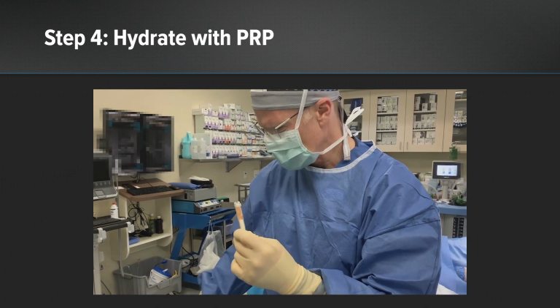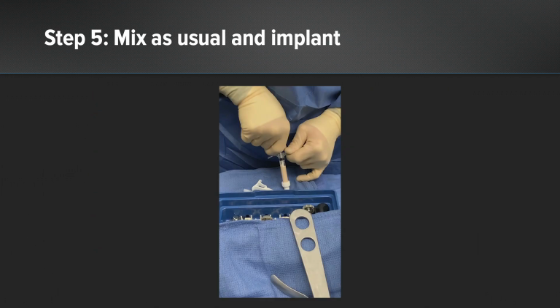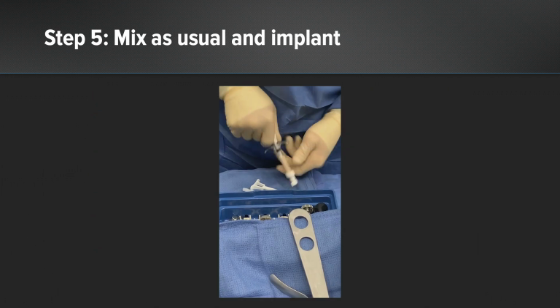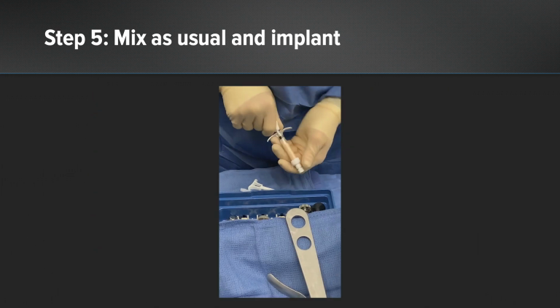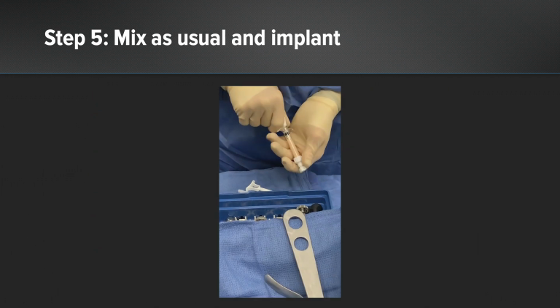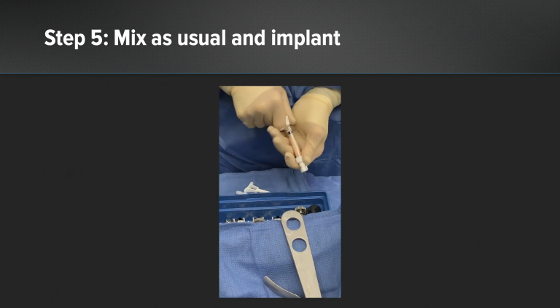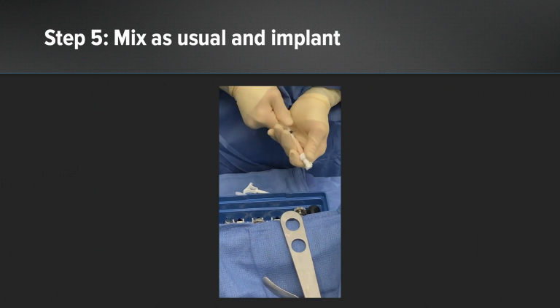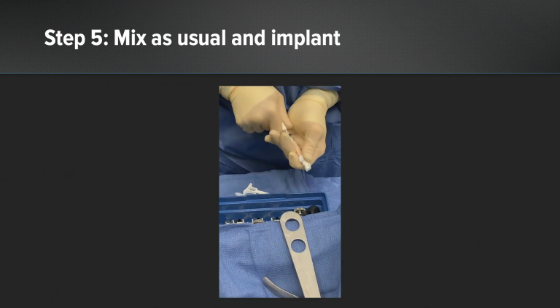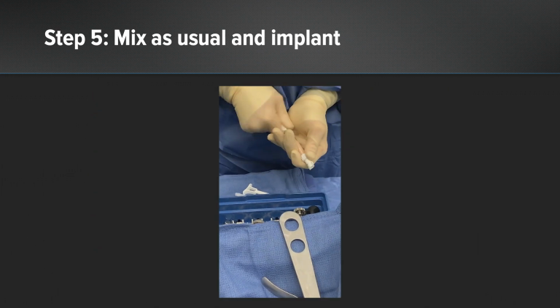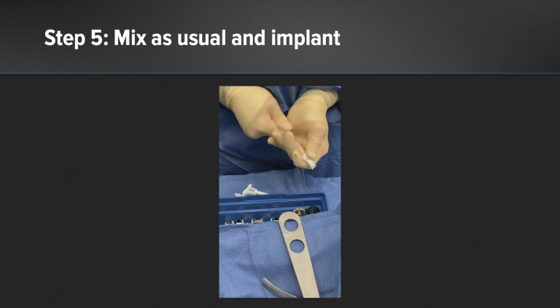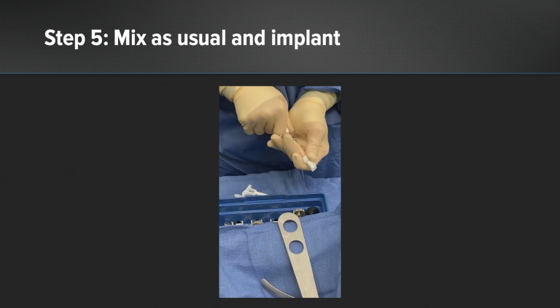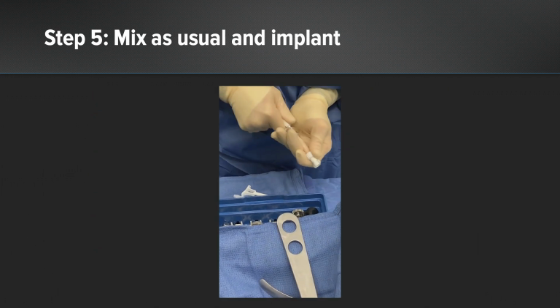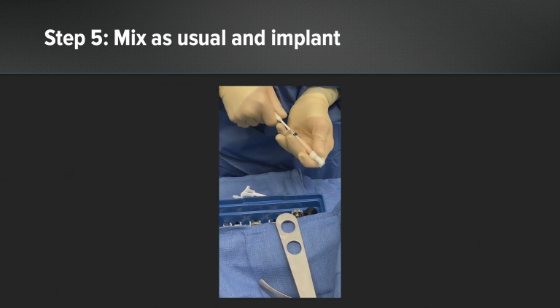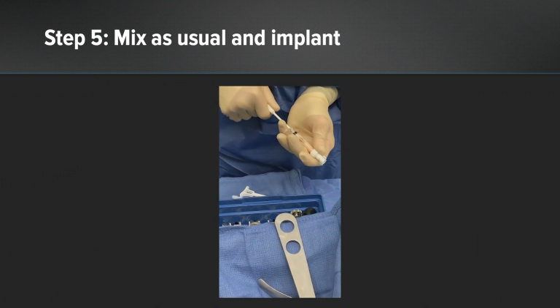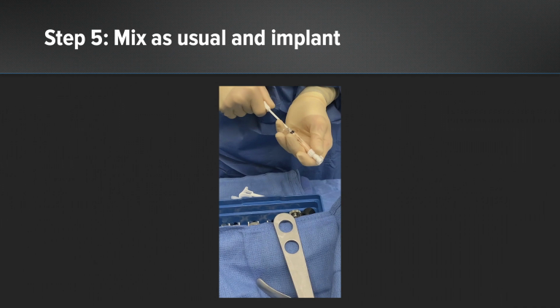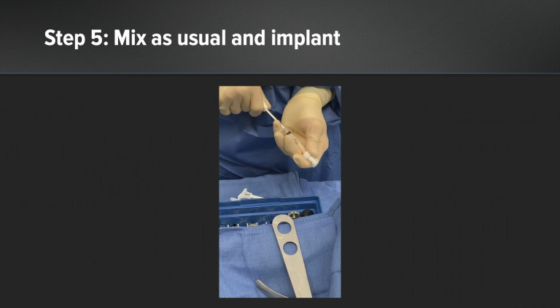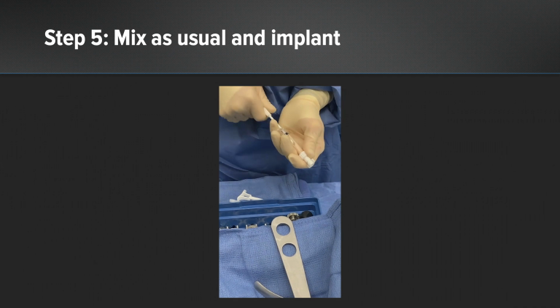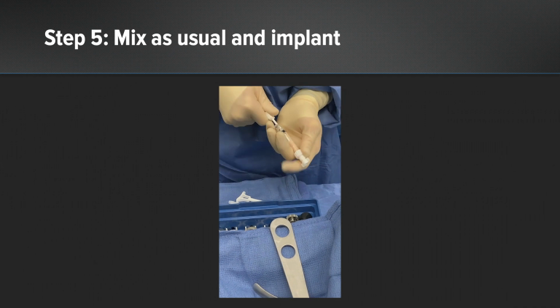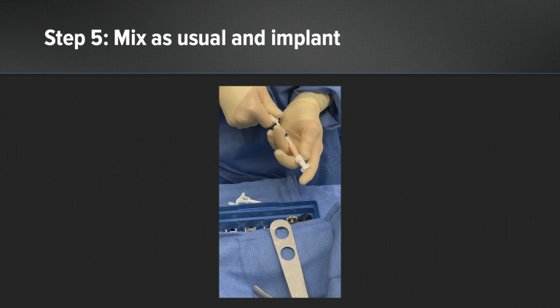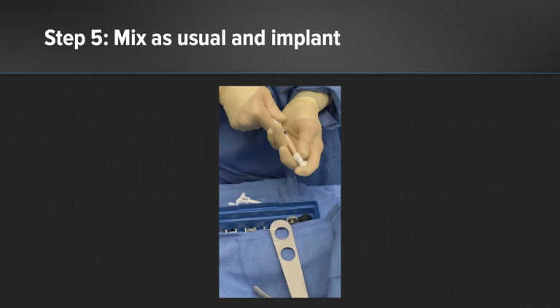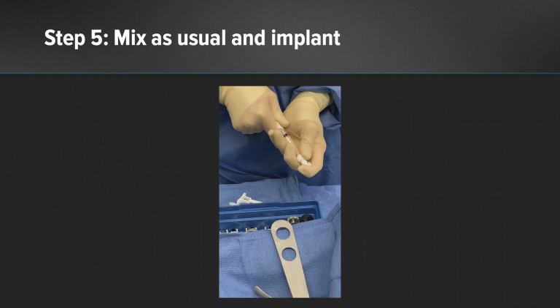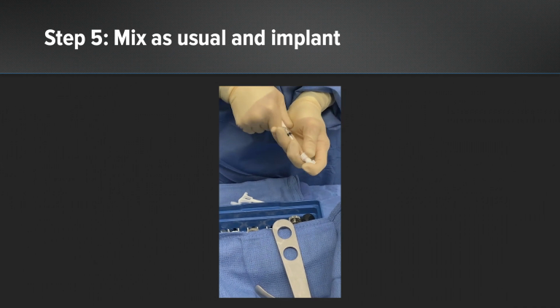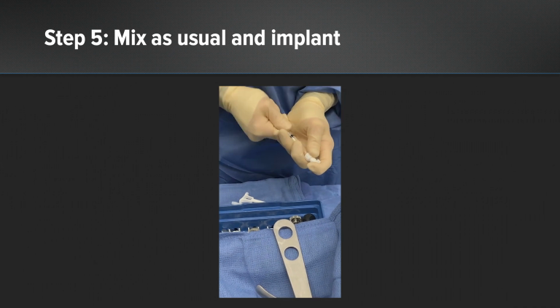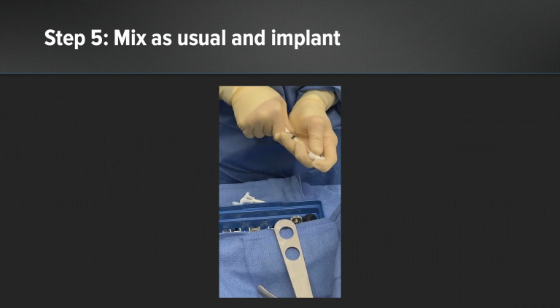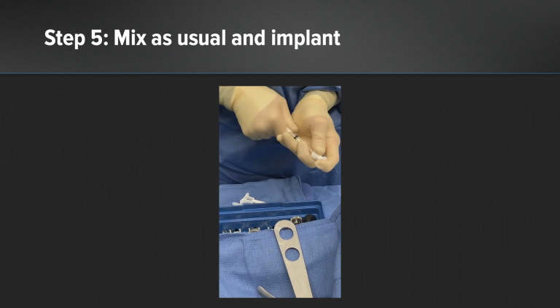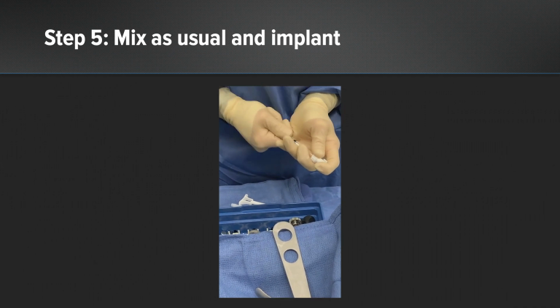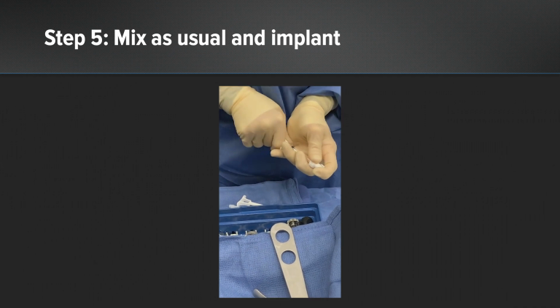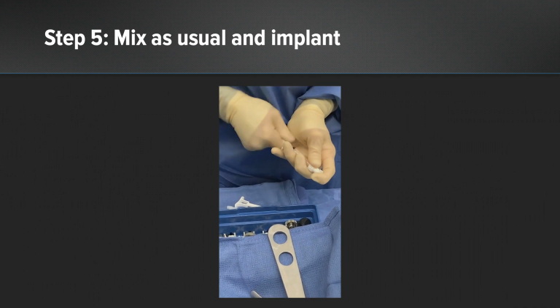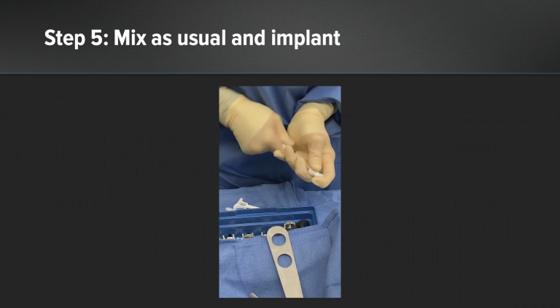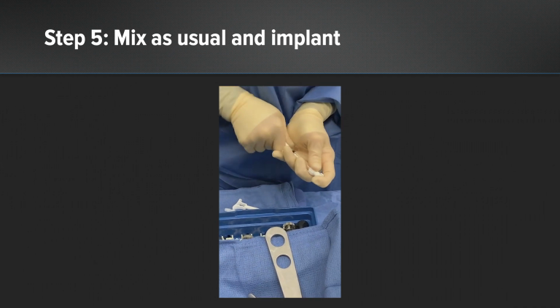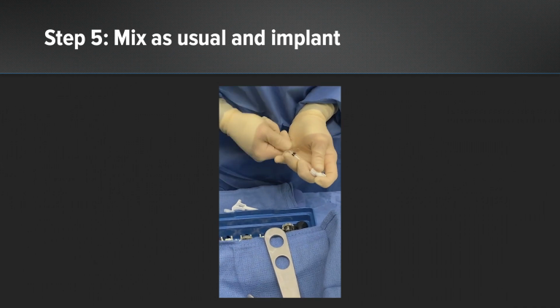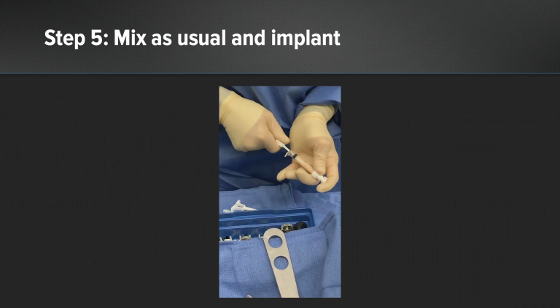Step five: mix within the biocartilage mixing syringe and prepare for implantation as usual.